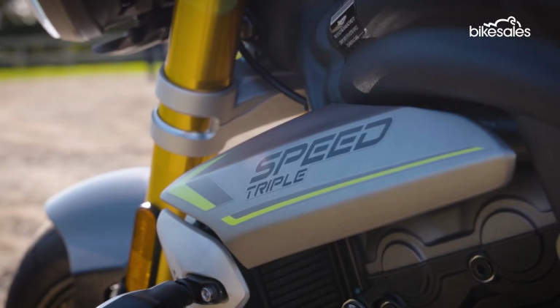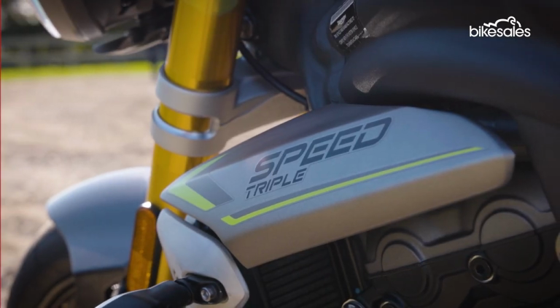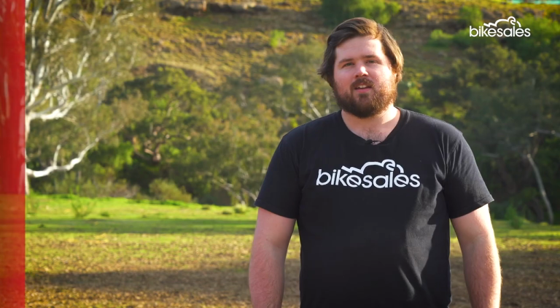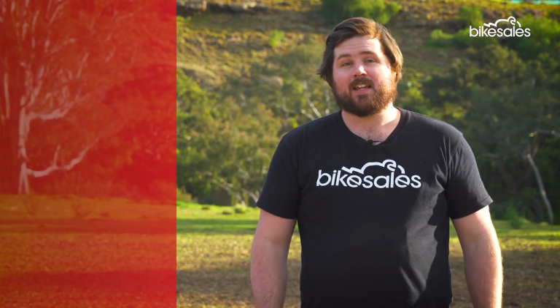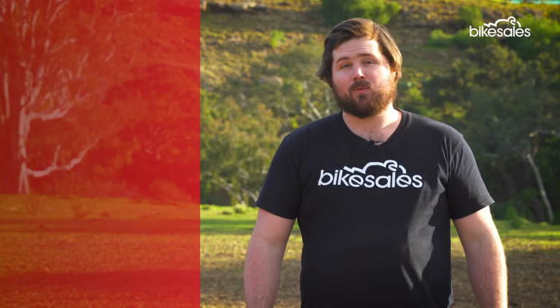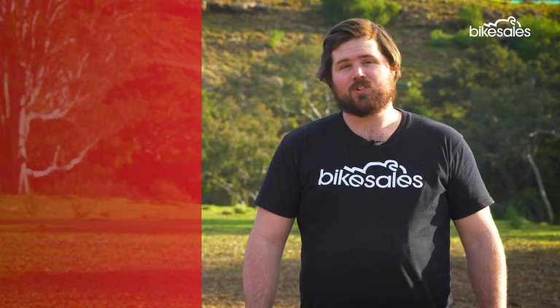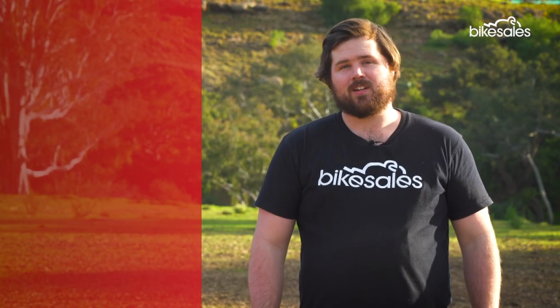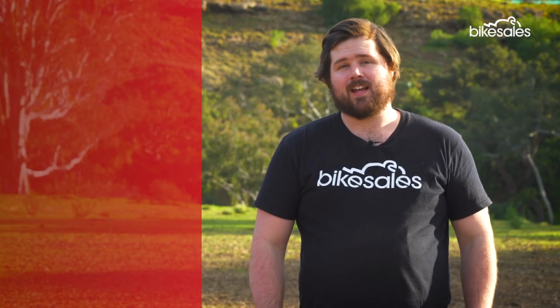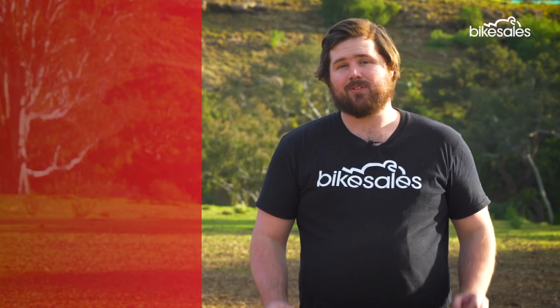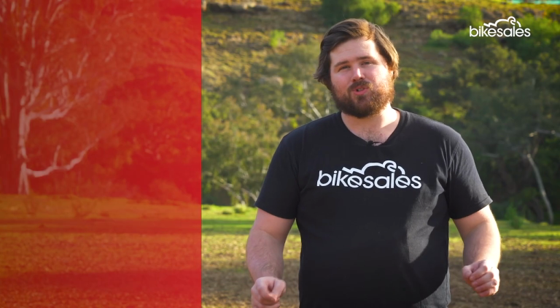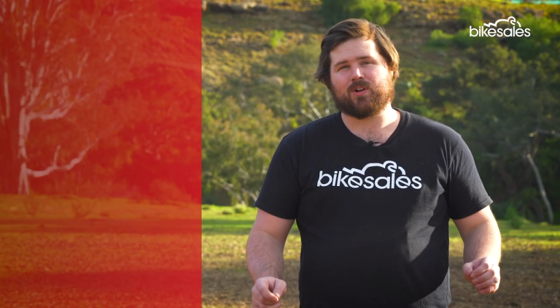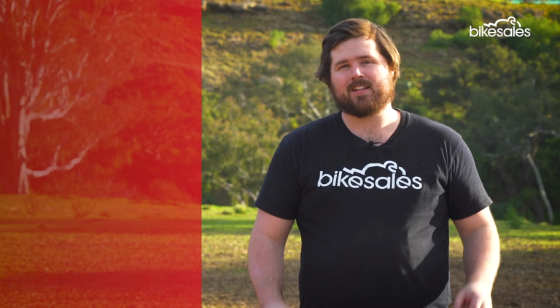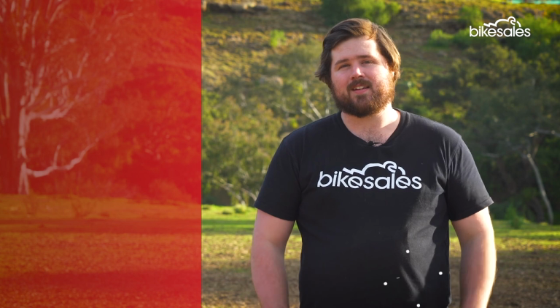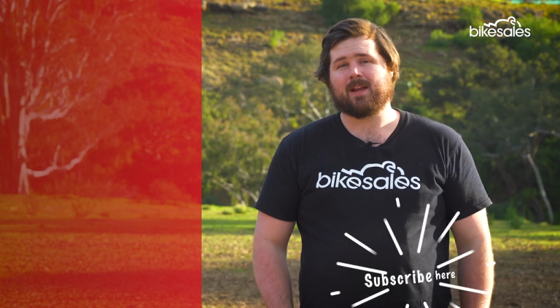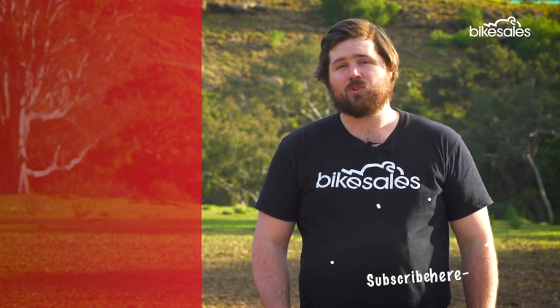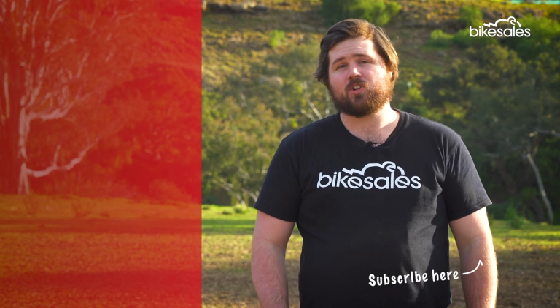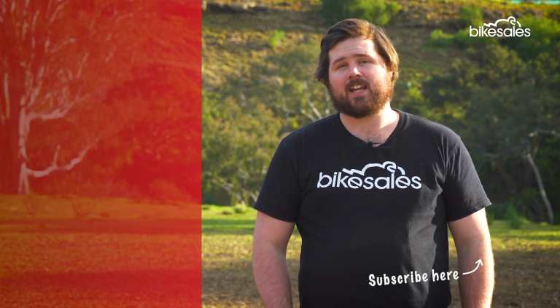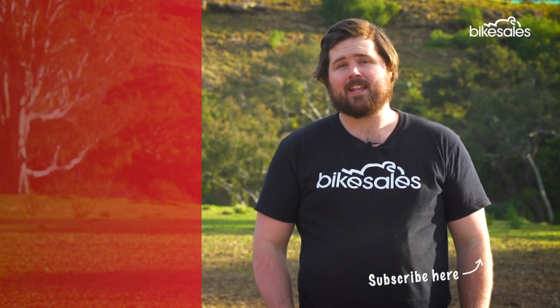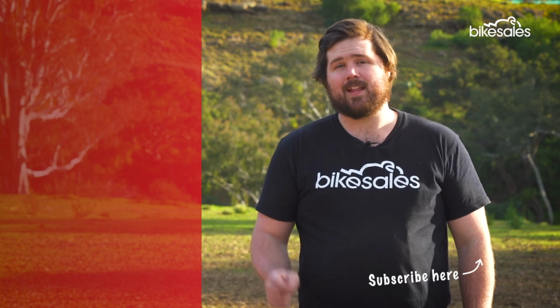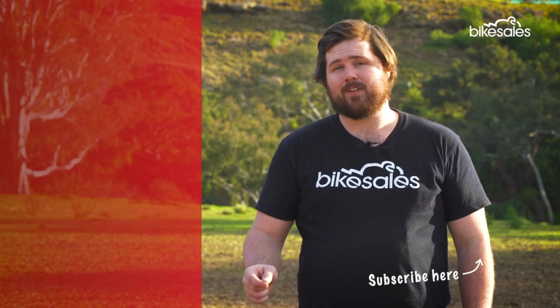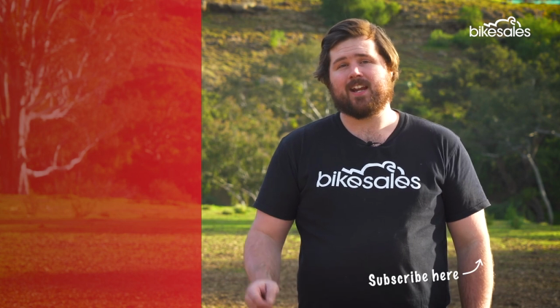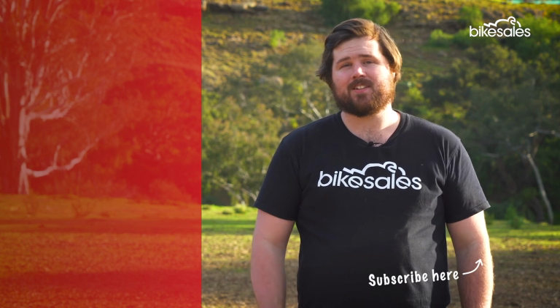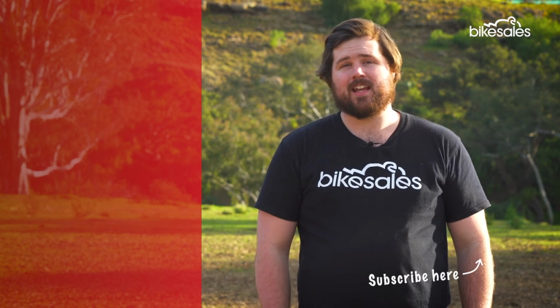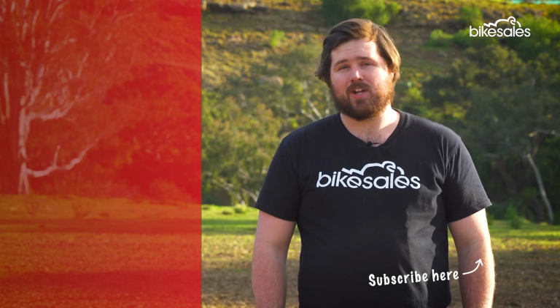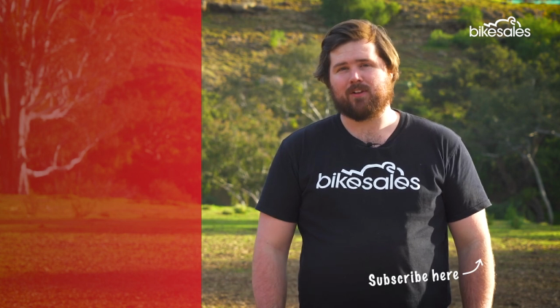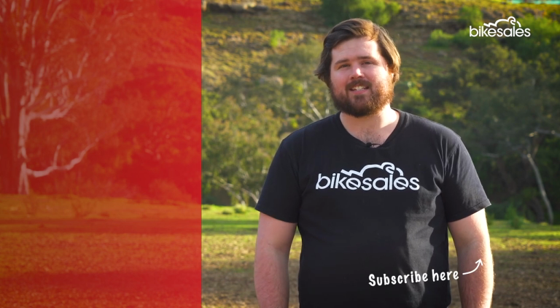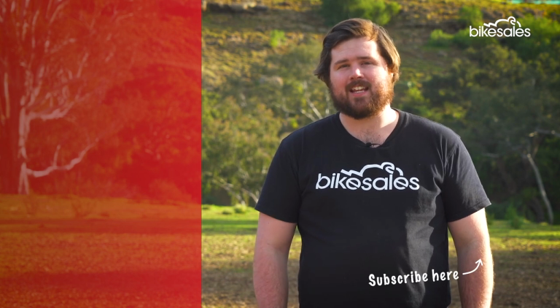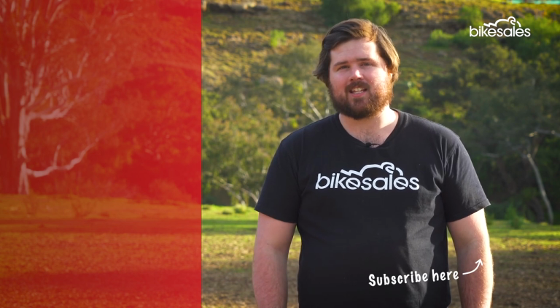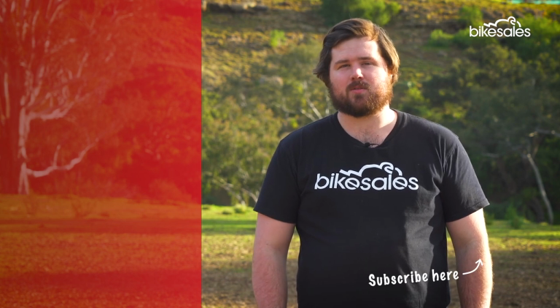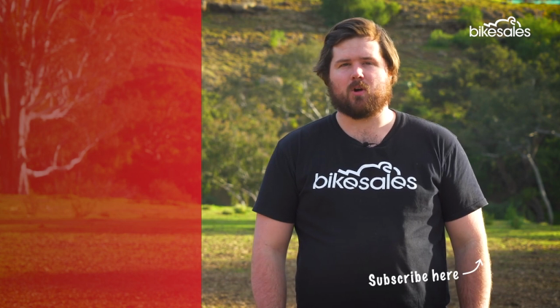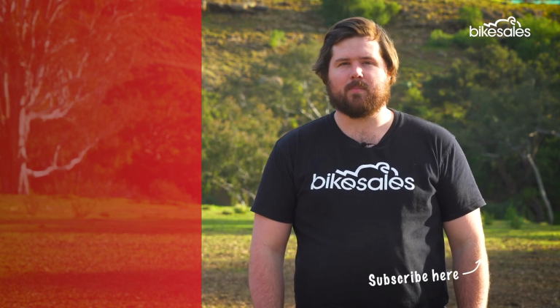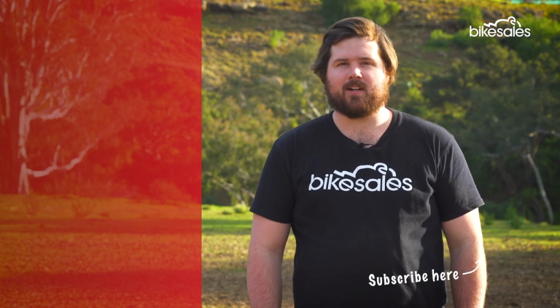Thanks for watching, and if you enjoyed this make sure you check out the other videos and don't forget to hit the subscribe button.